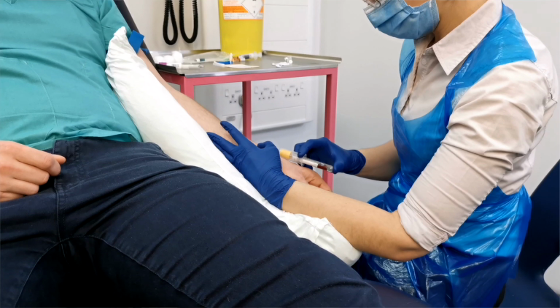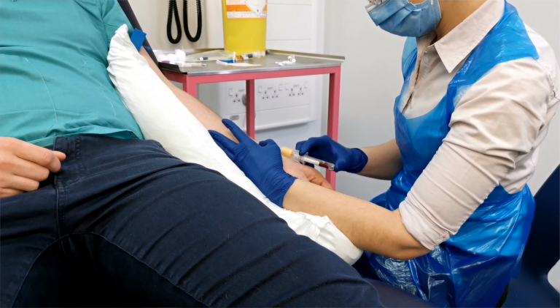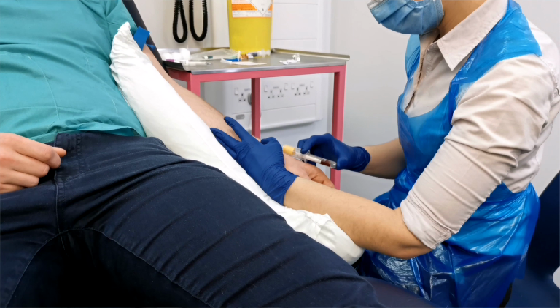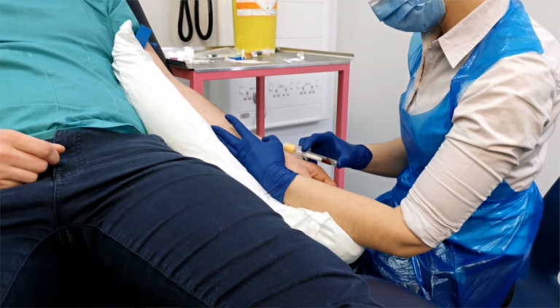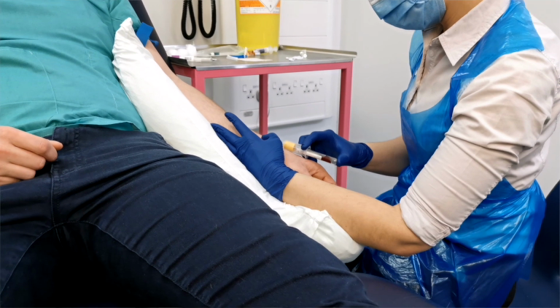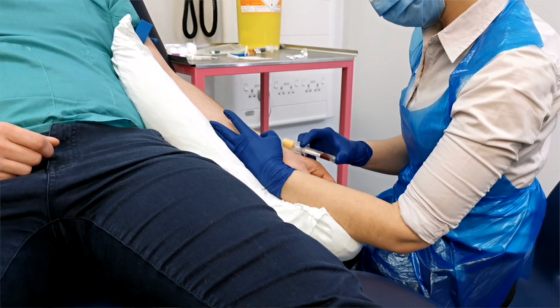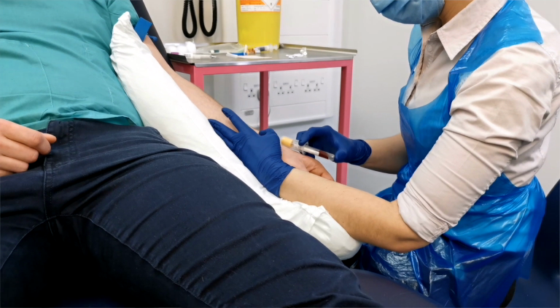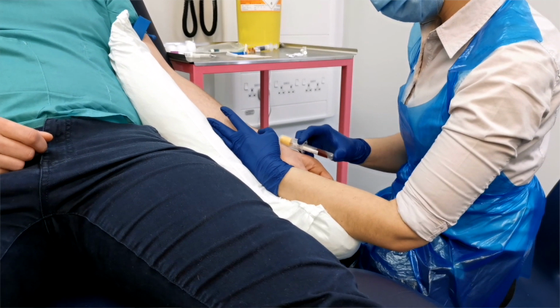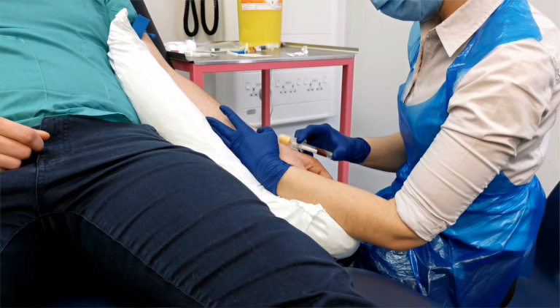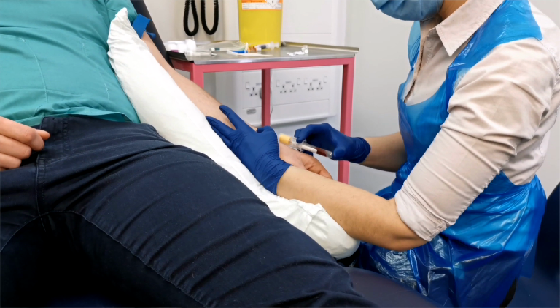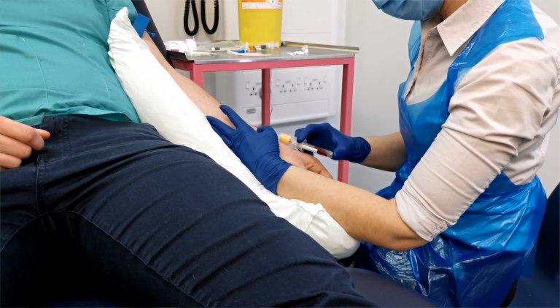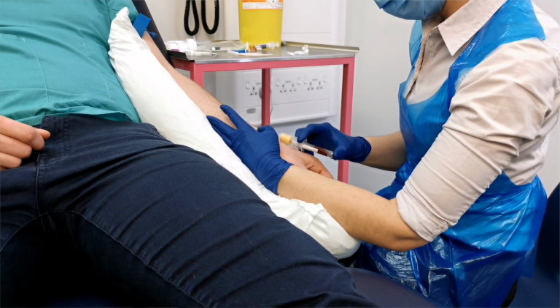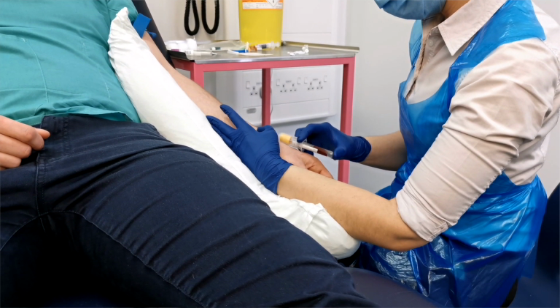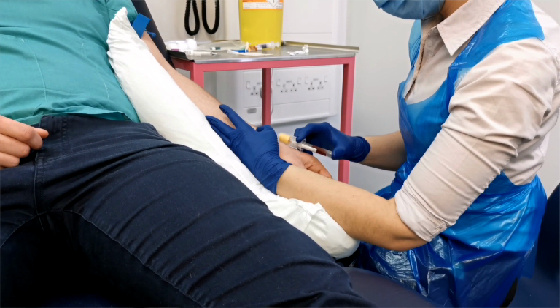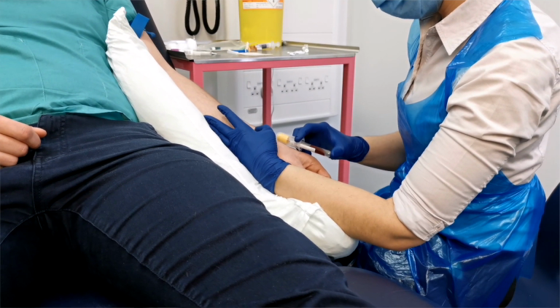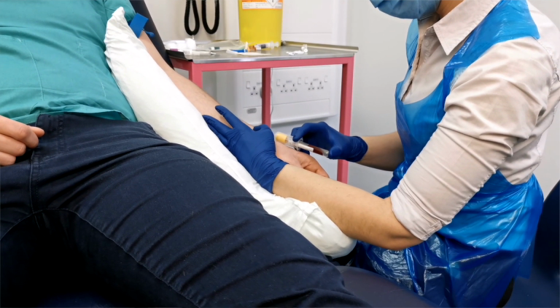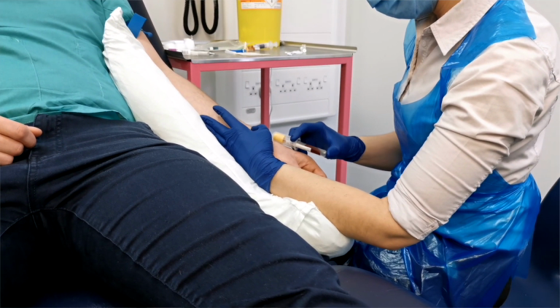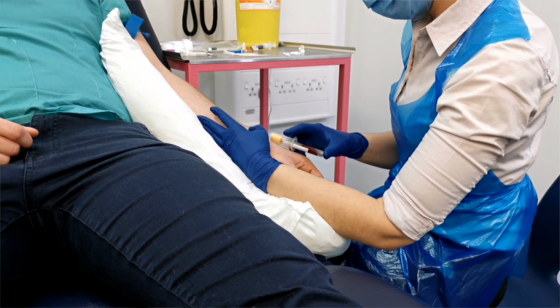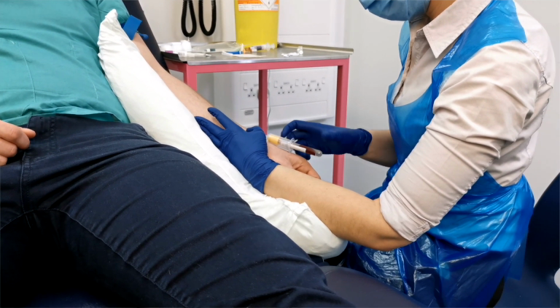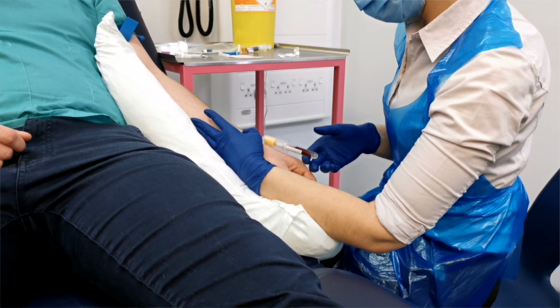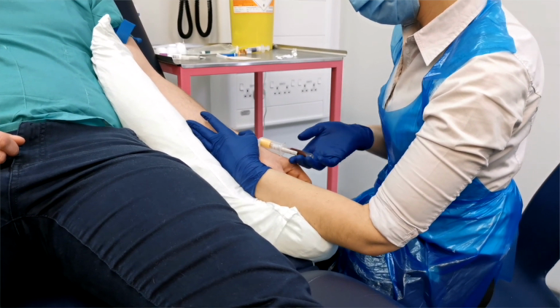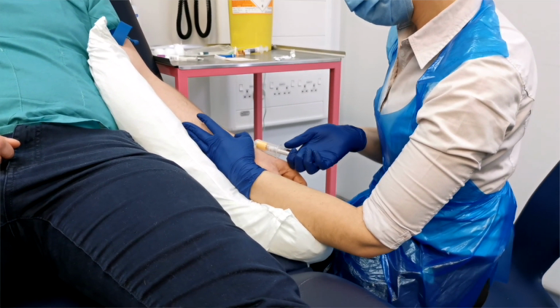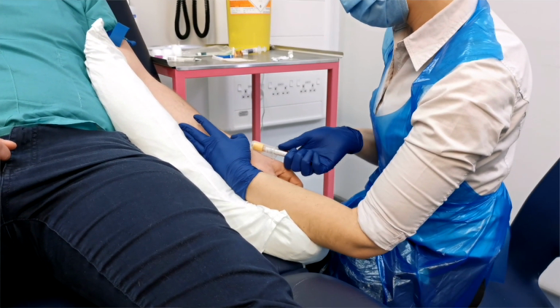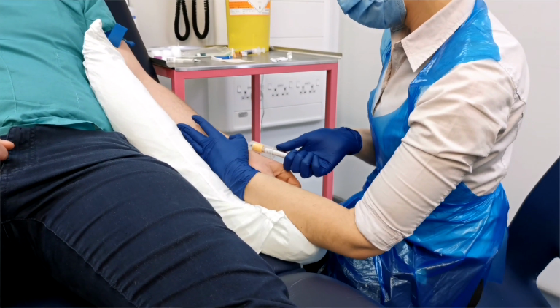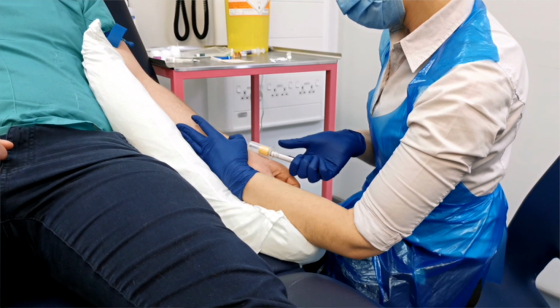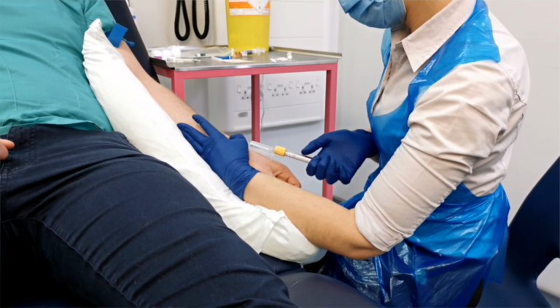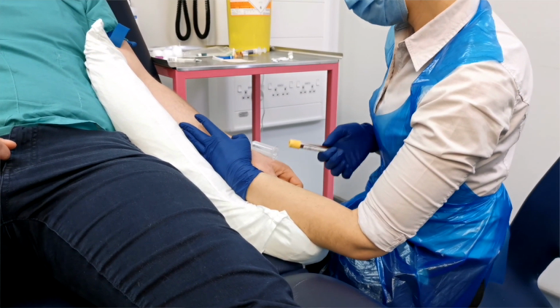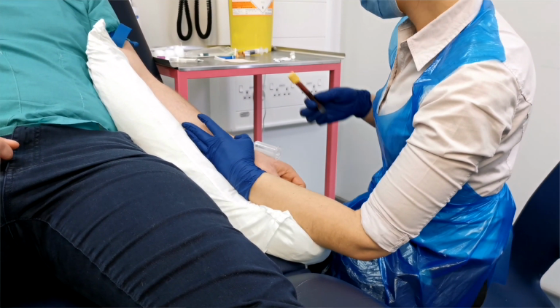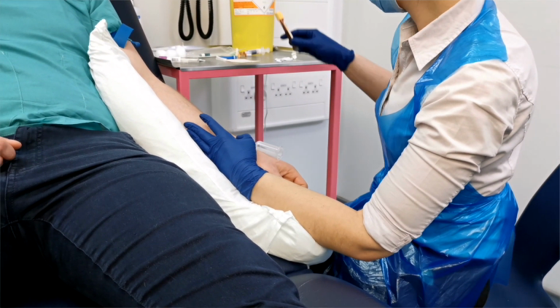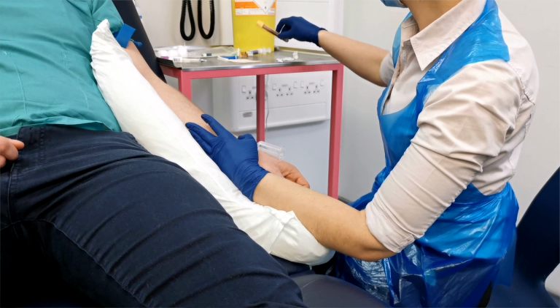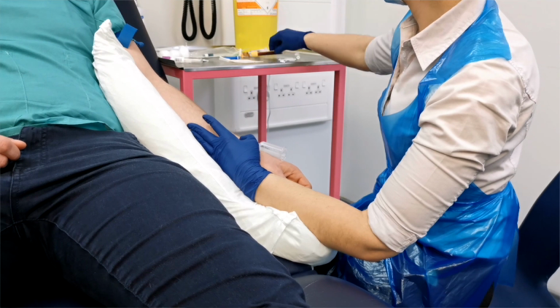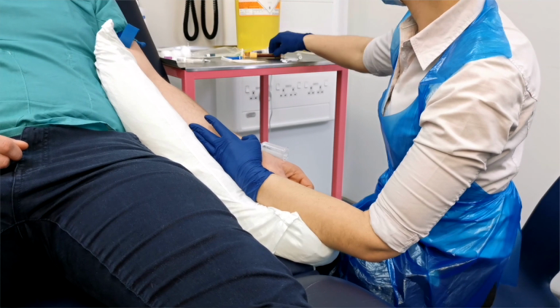It's also useful when placing an intravenous cannula to try and take blood off the back of the cannula to prevent stabbing the patient twice.